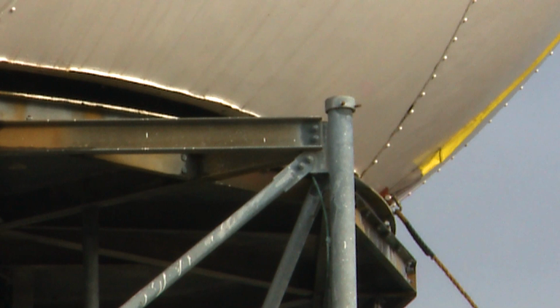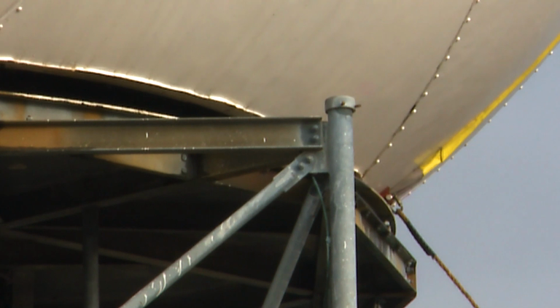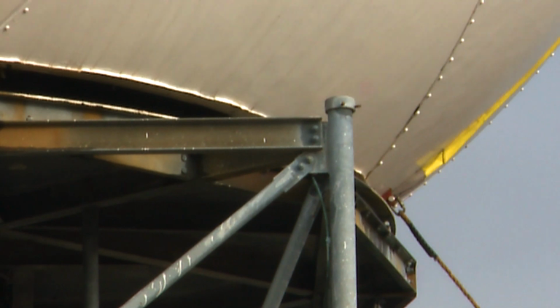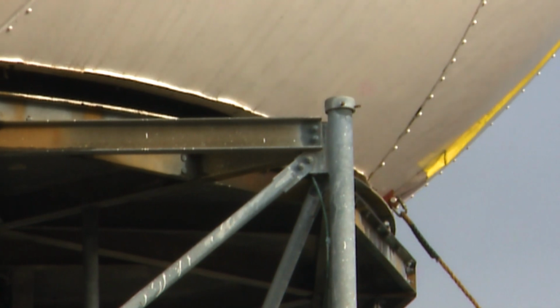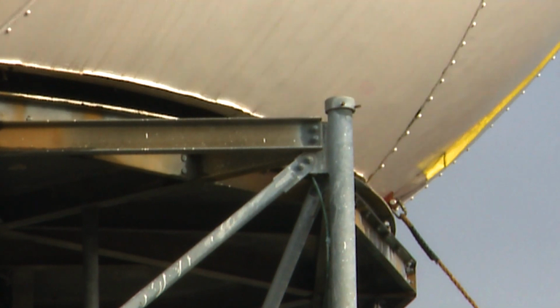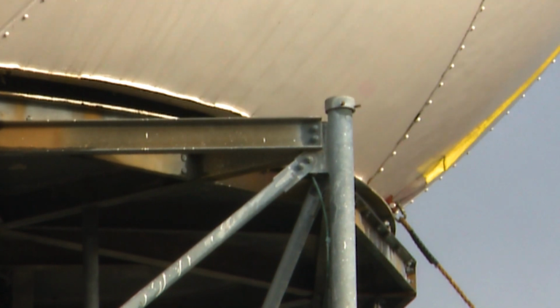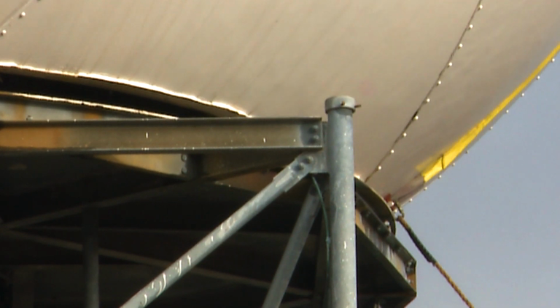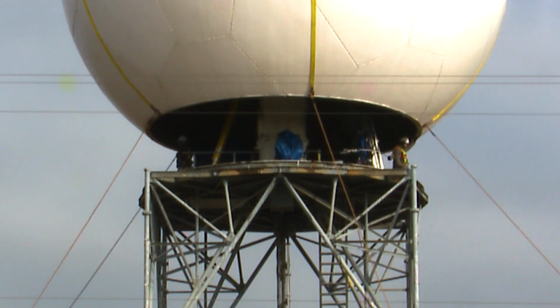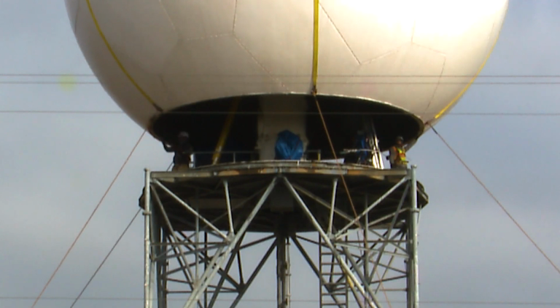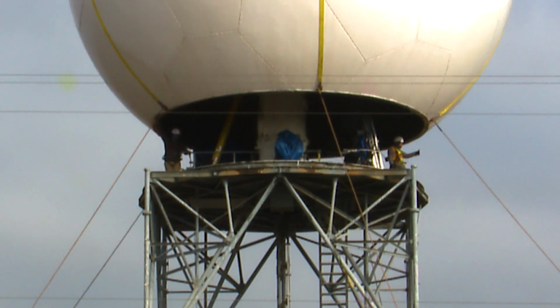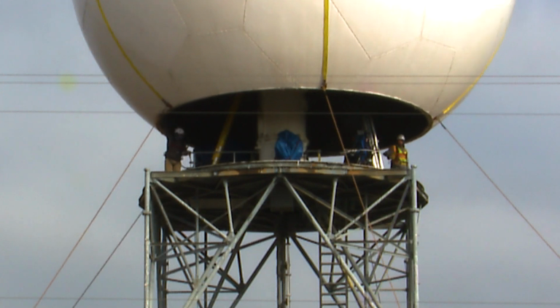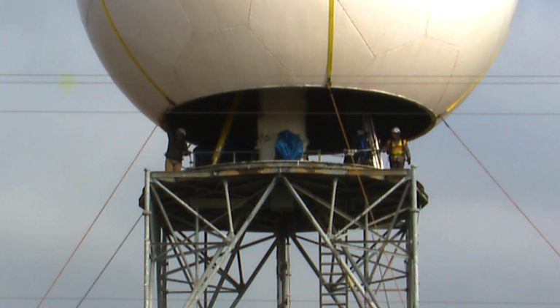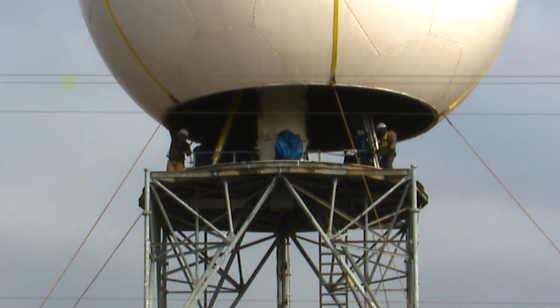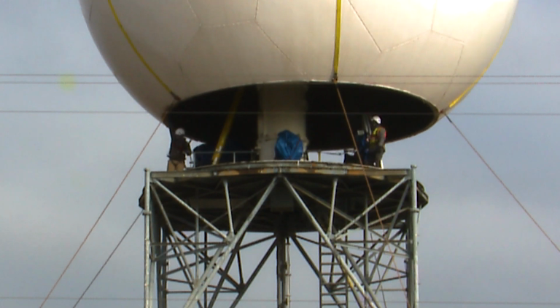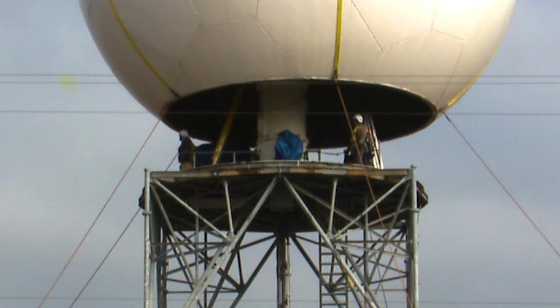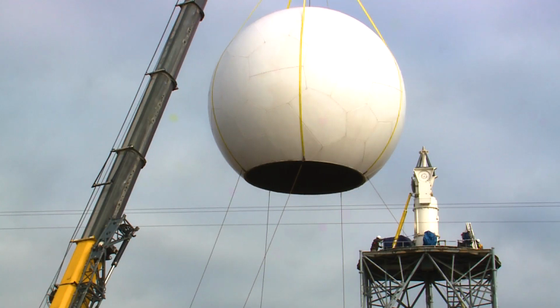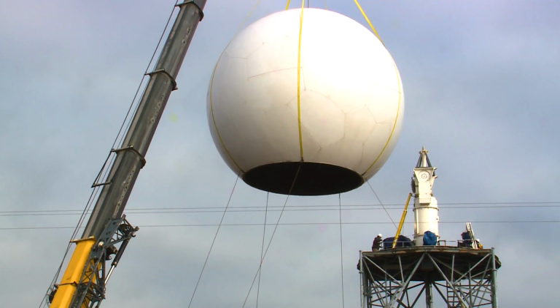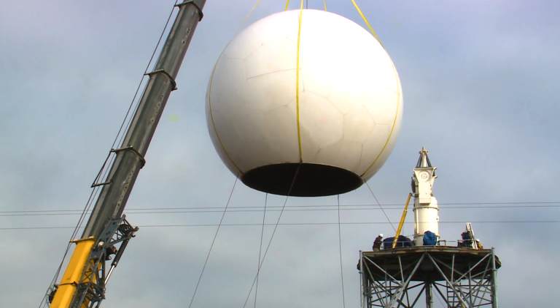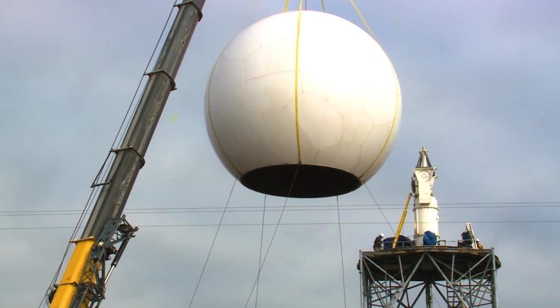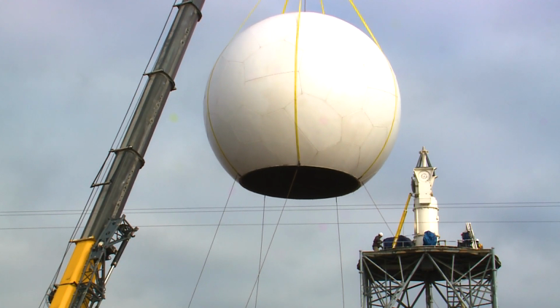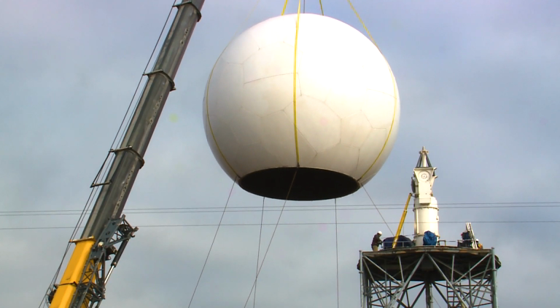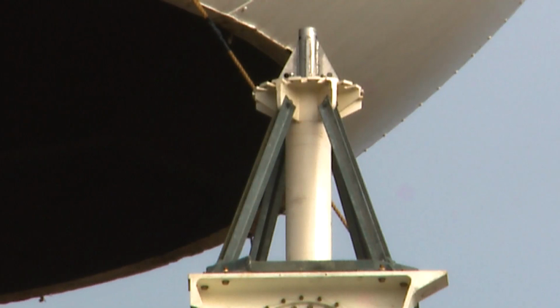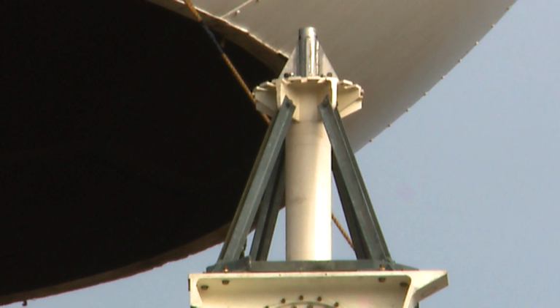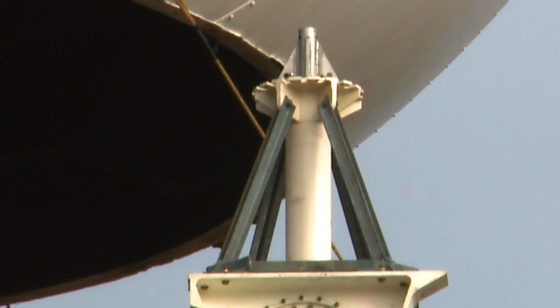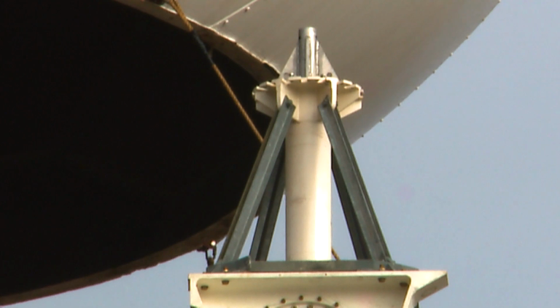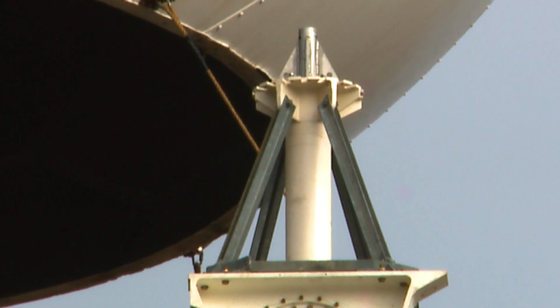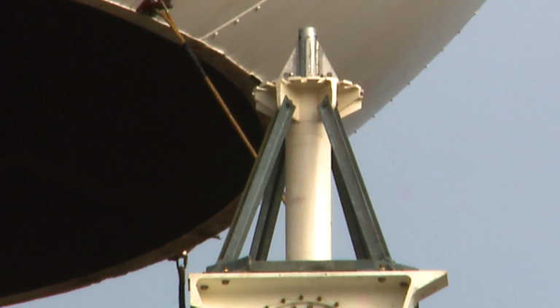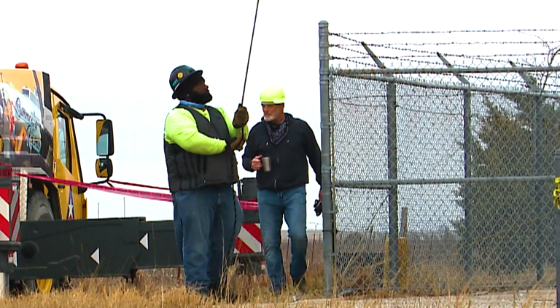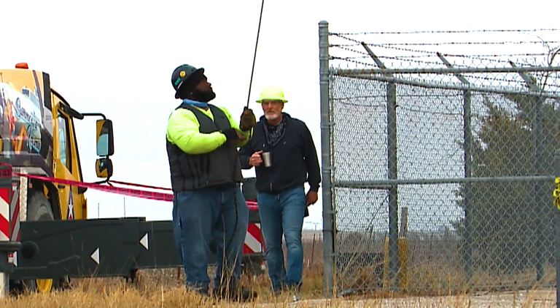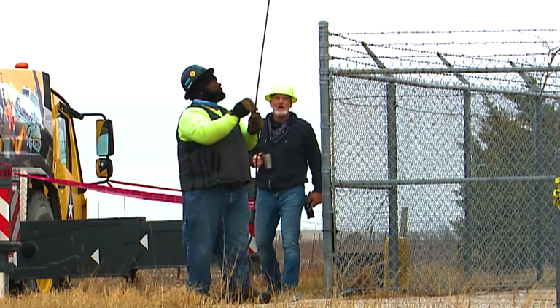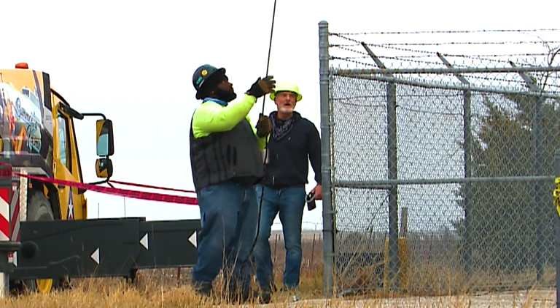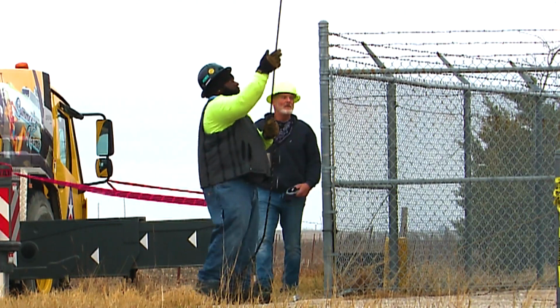Replacing the part isn't easy. It requires the dome on top to be removed with a crane. Doing this is risky and requires careful planning.